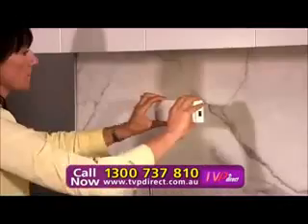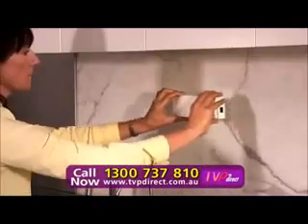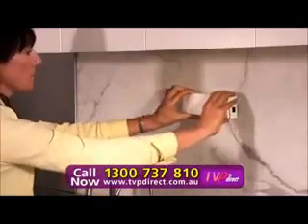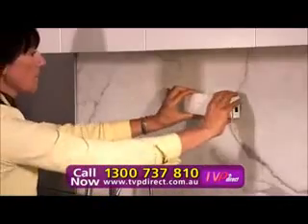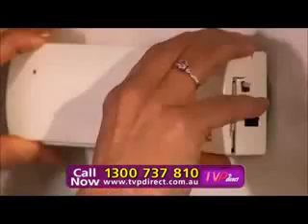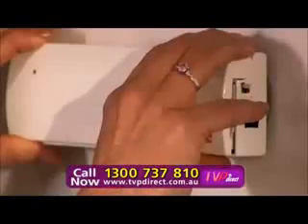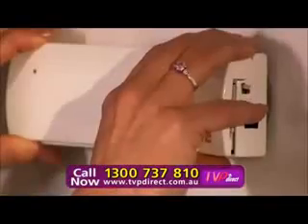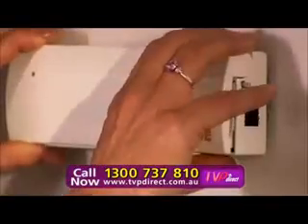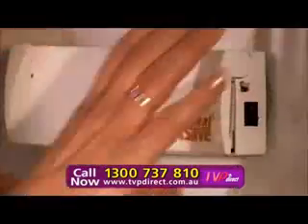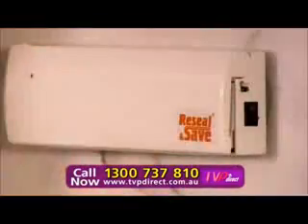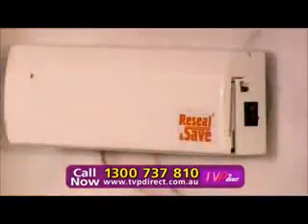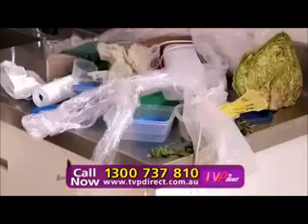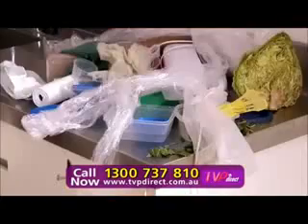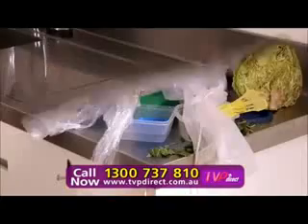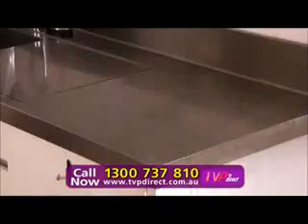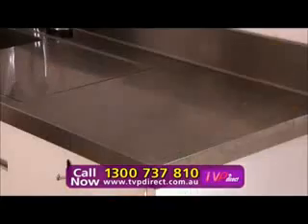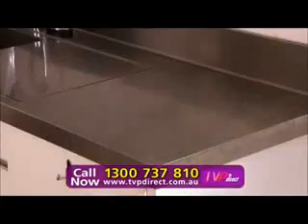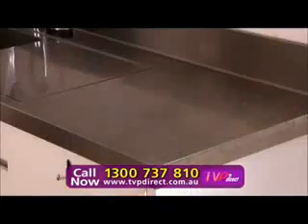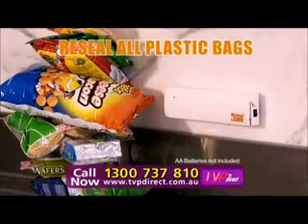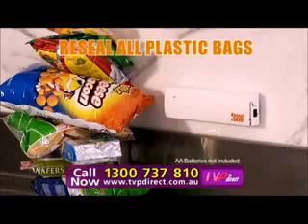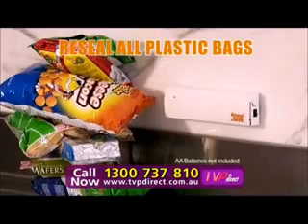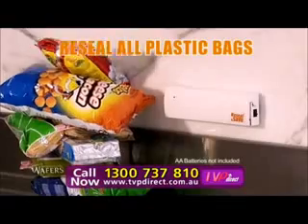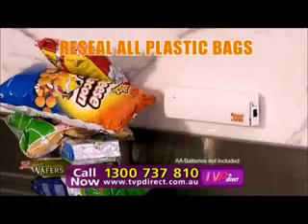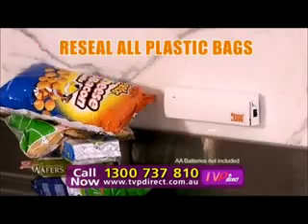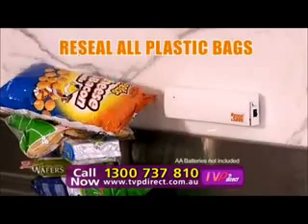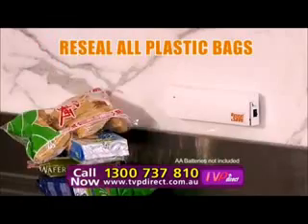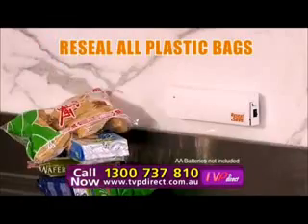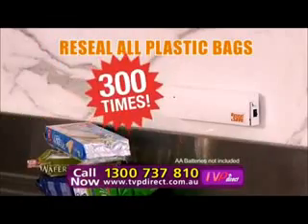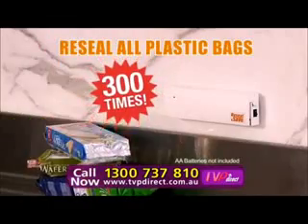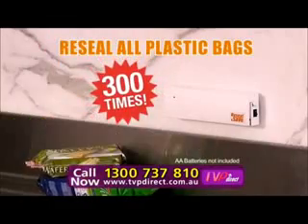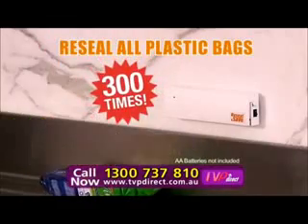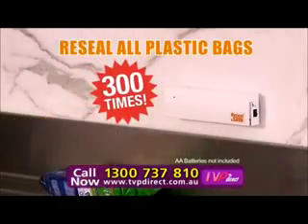Comes with suction cups and double-sided tape. Free up your counter. Using AA batteries, you can seal up to 300 times.